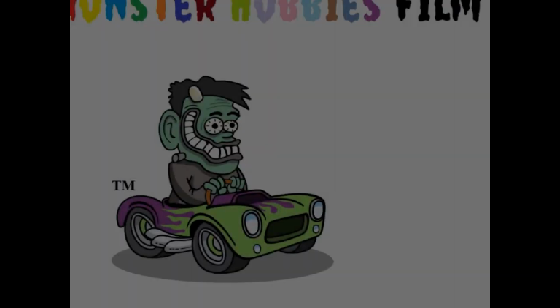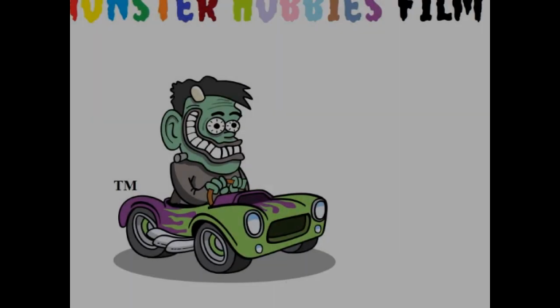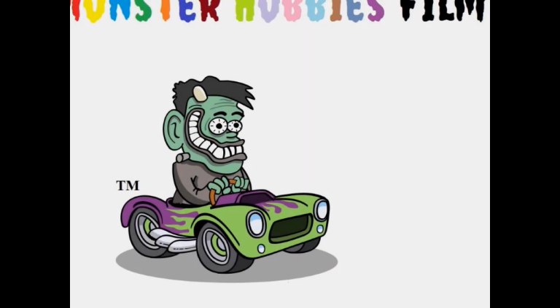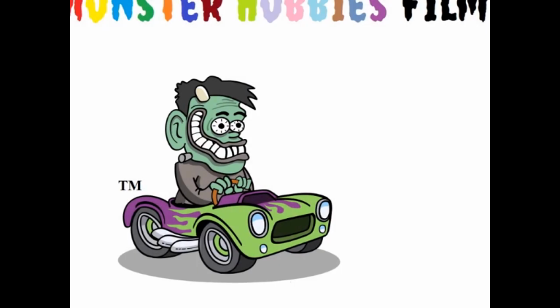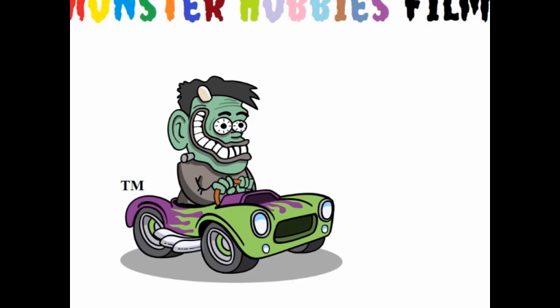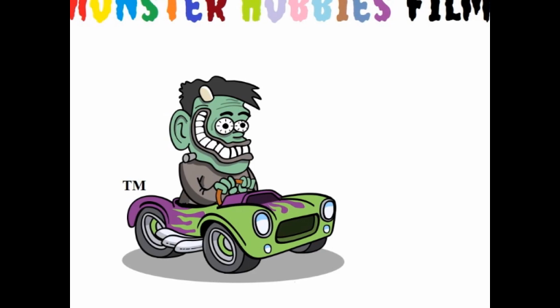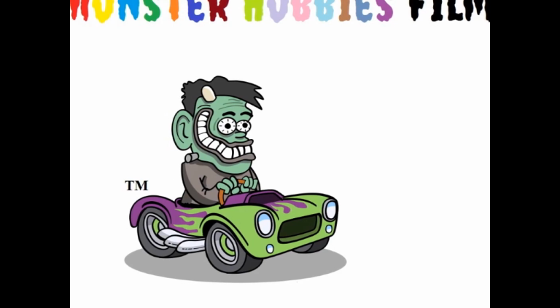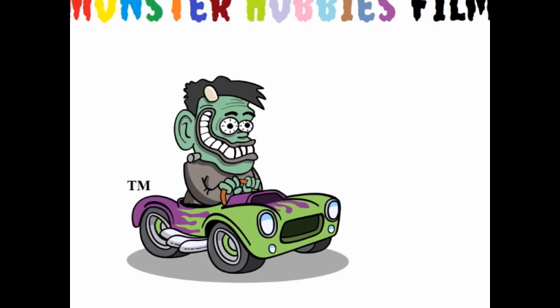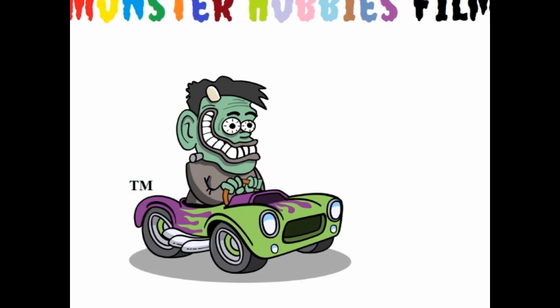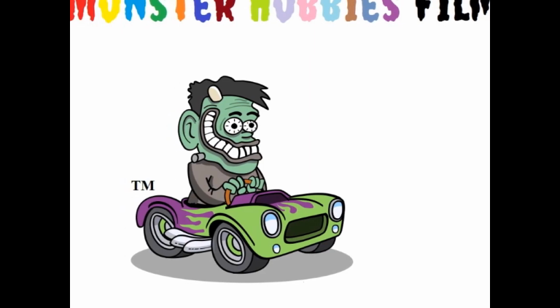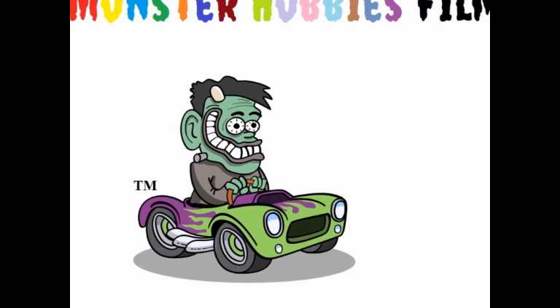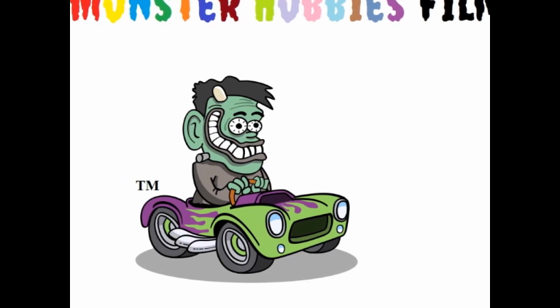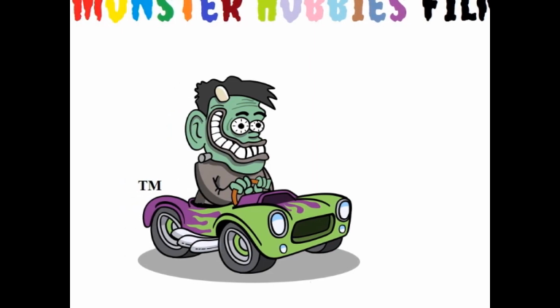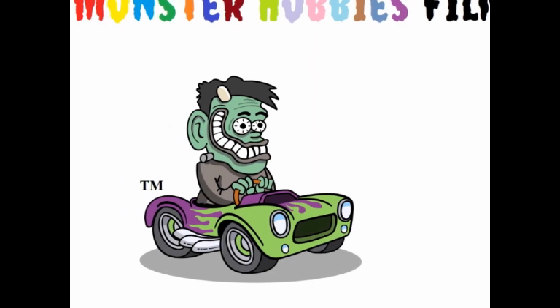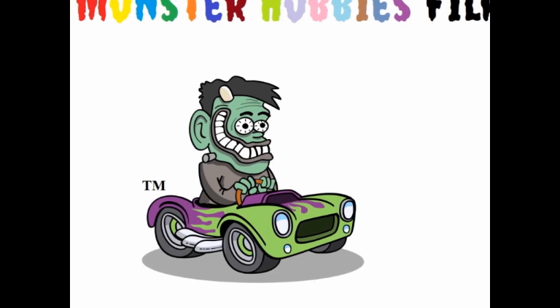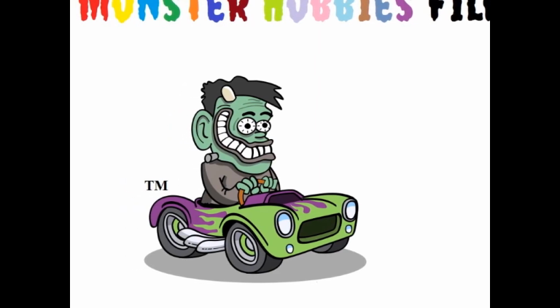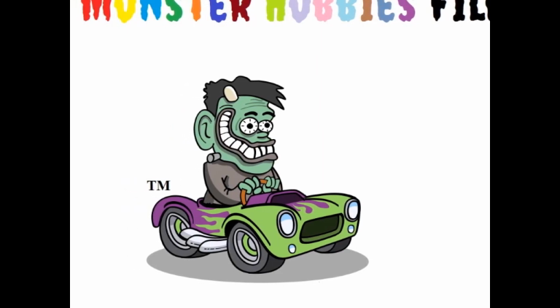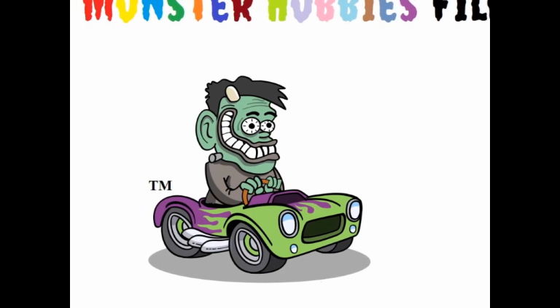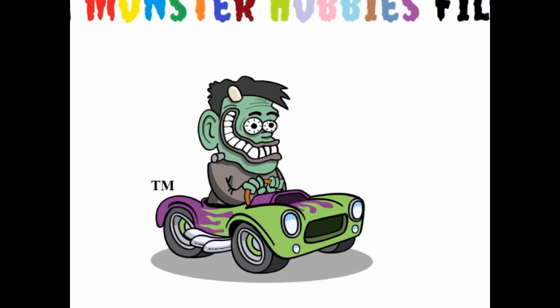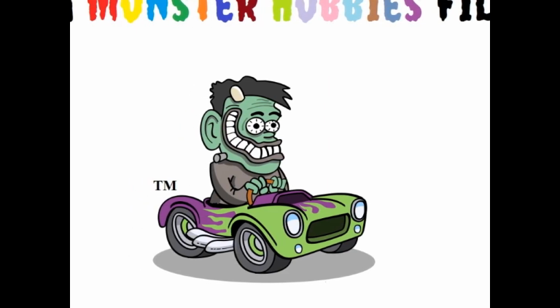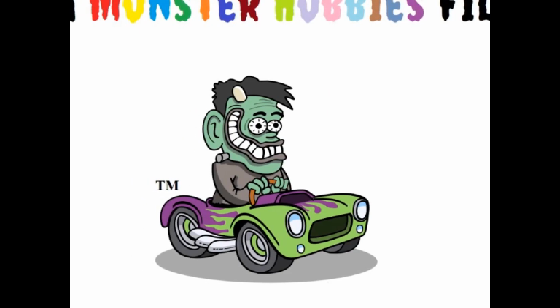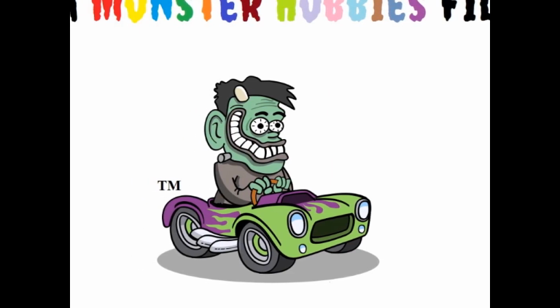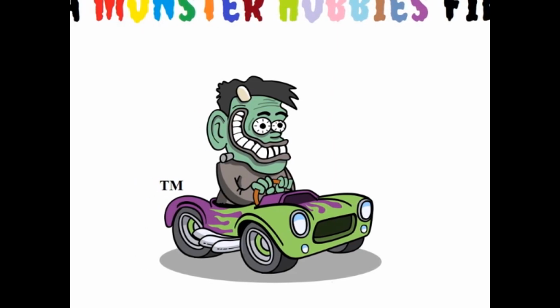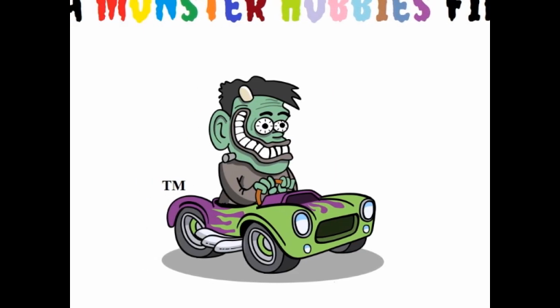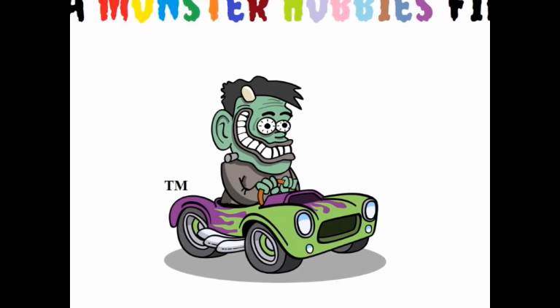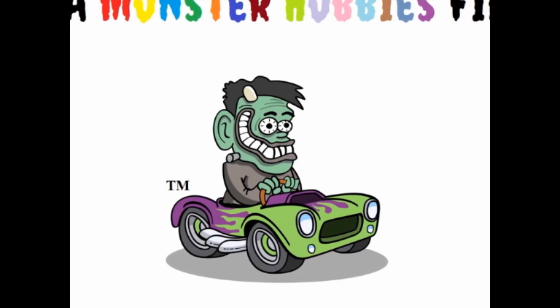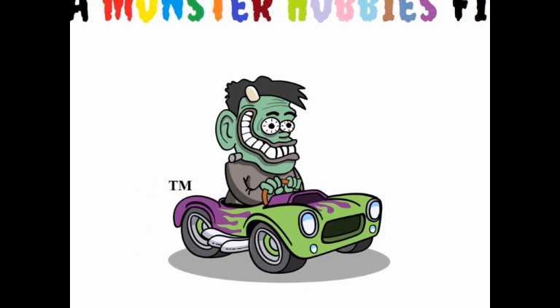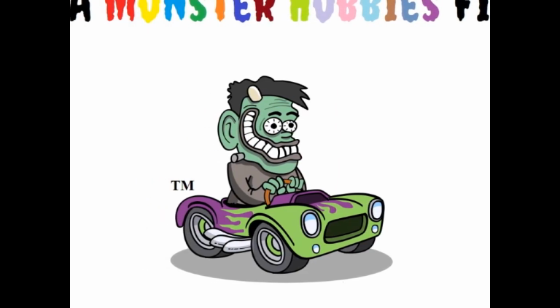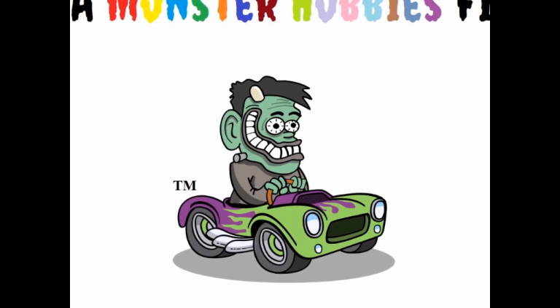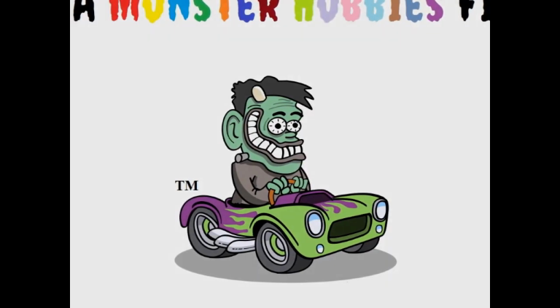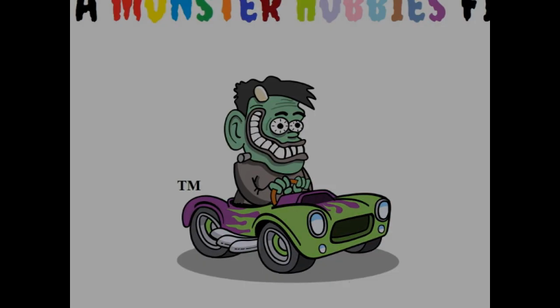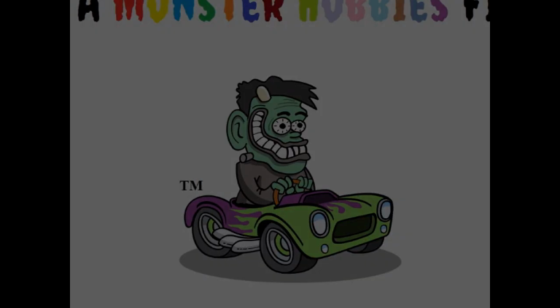But before getting into all of it, I'm Trevor and welcome to the Monster Hobbies model car garage.